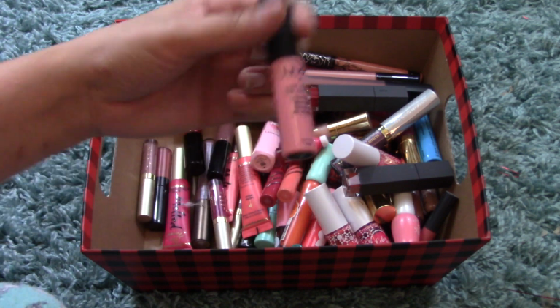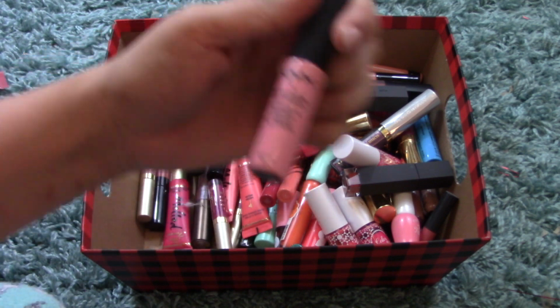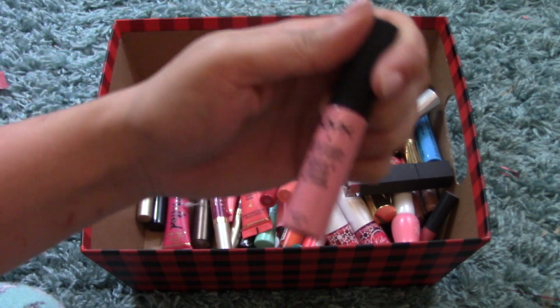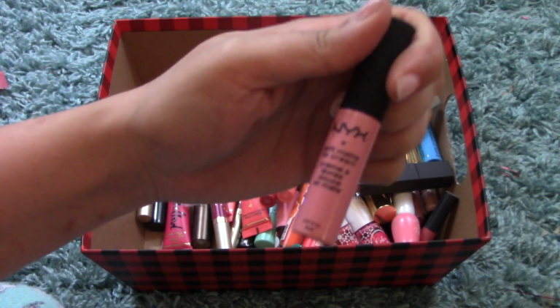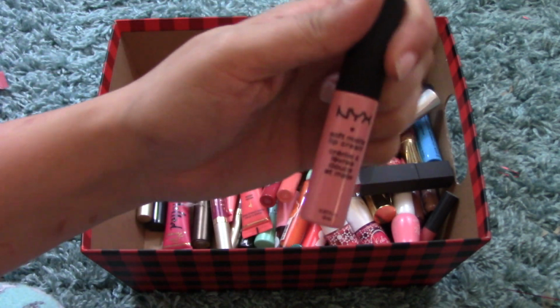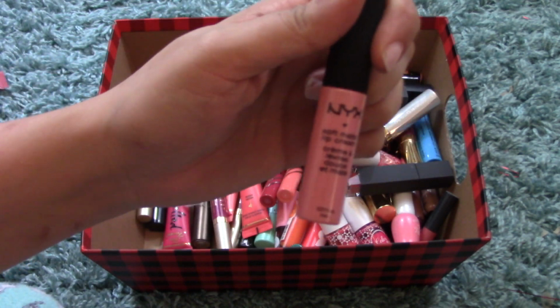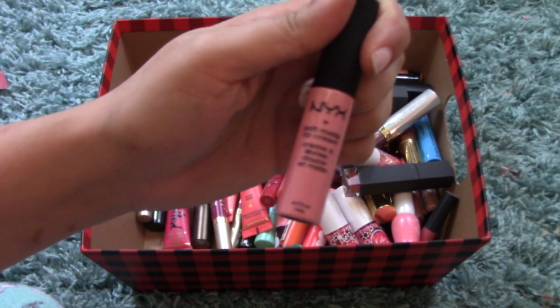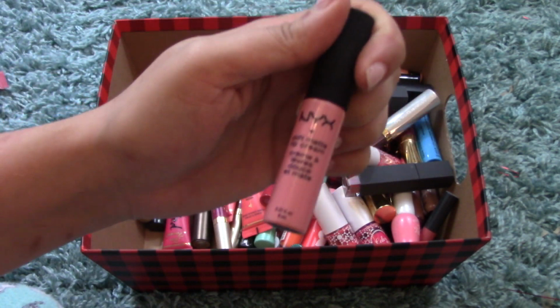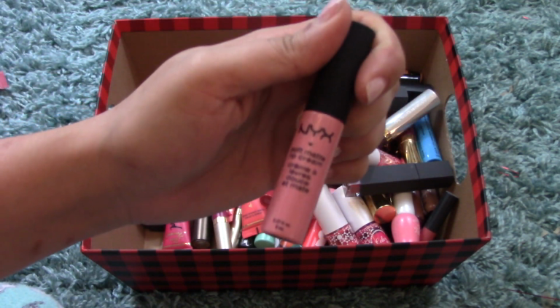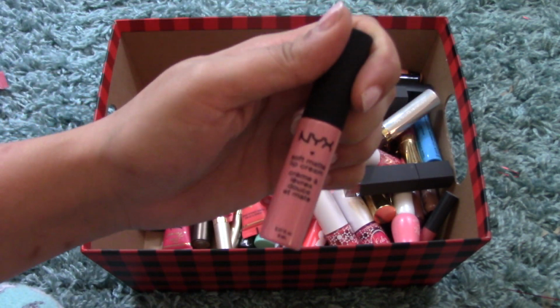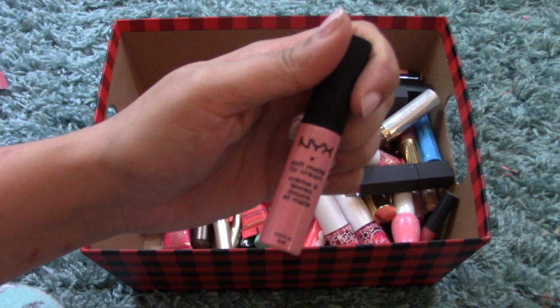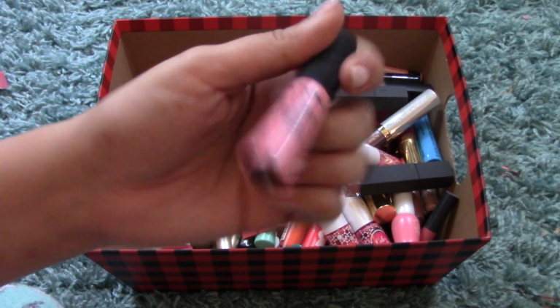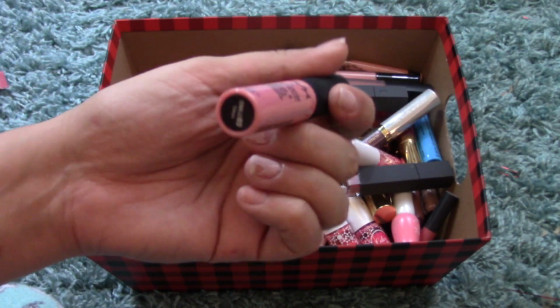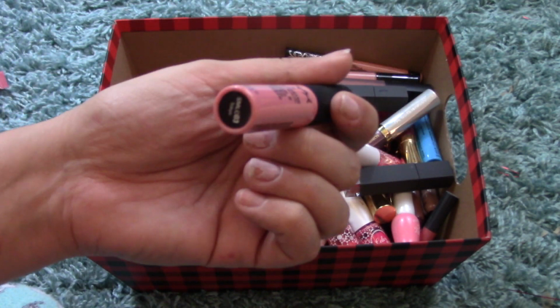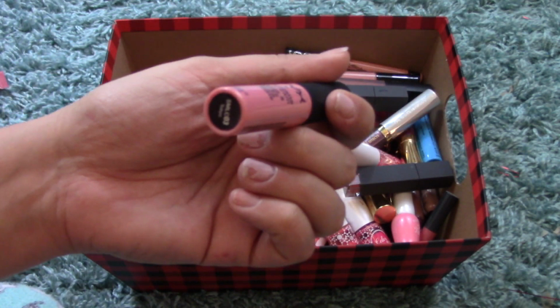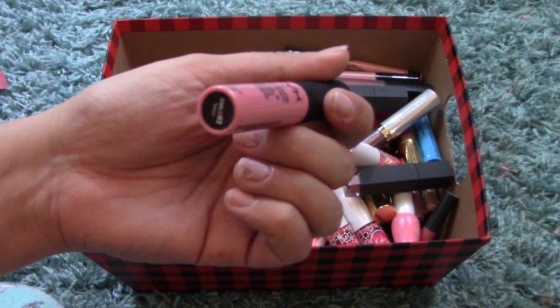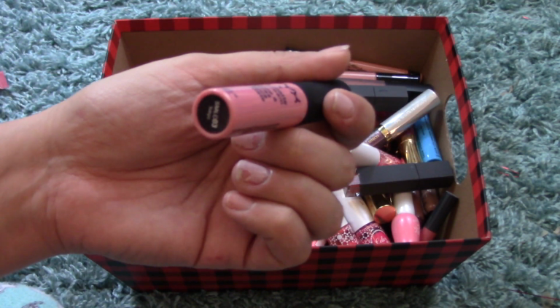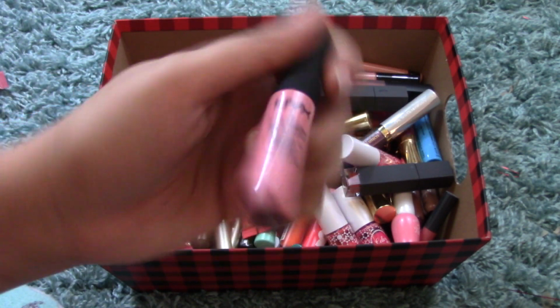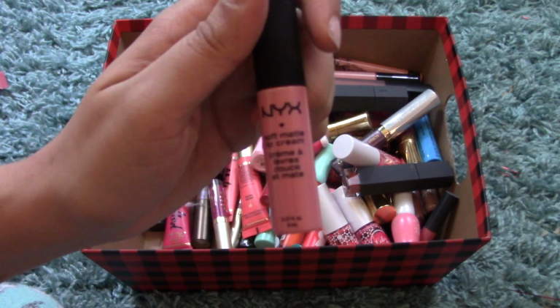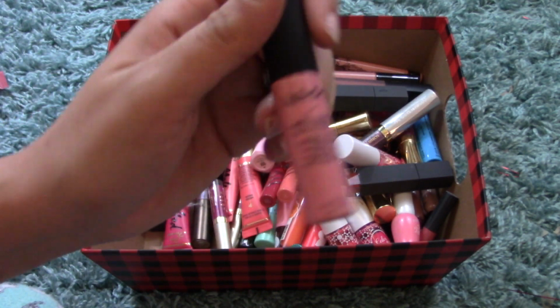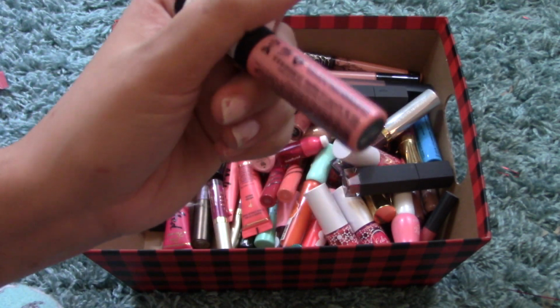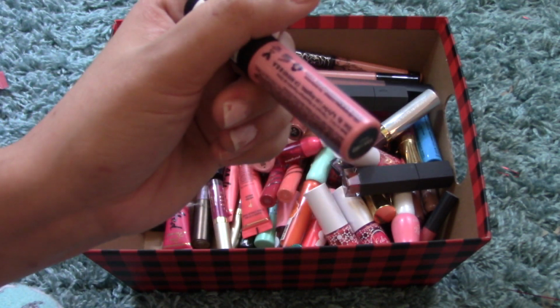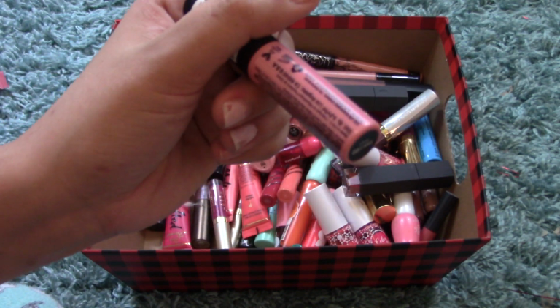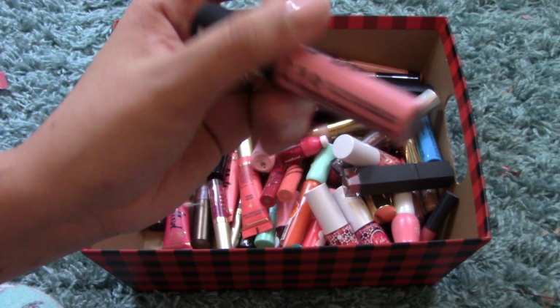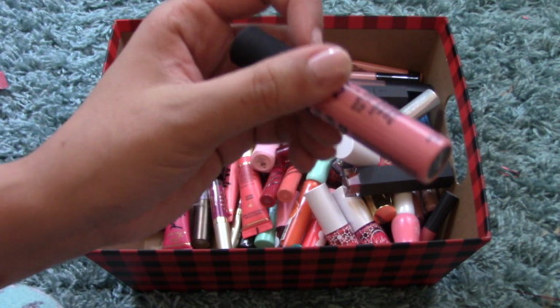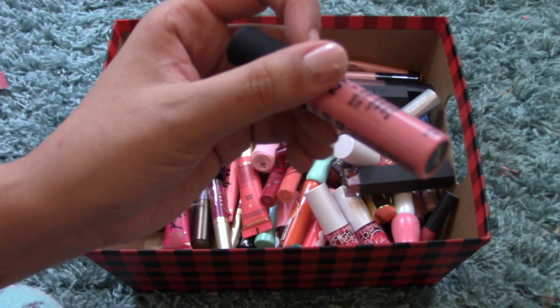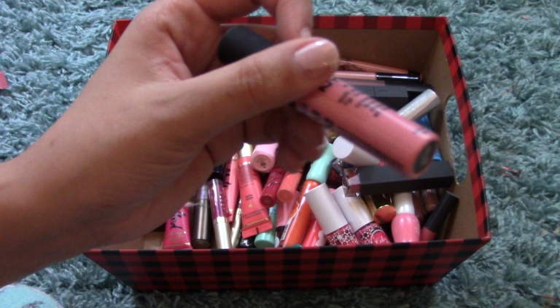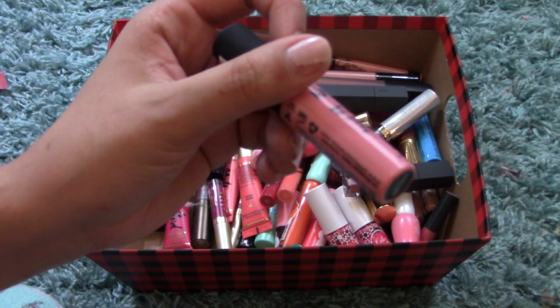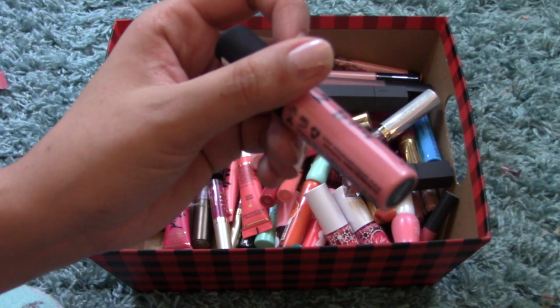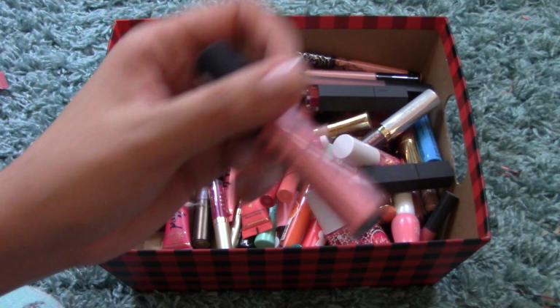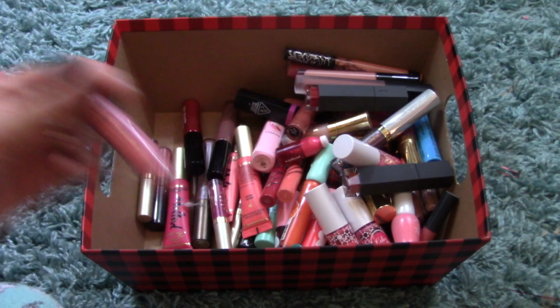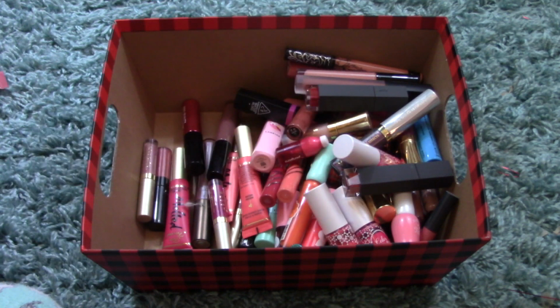I have another Soft Matte Lip Cream from NYX in Tokyo — a crazy baby pink.